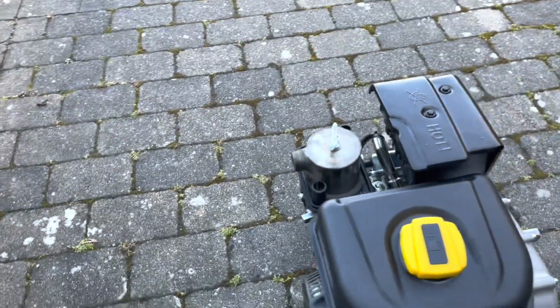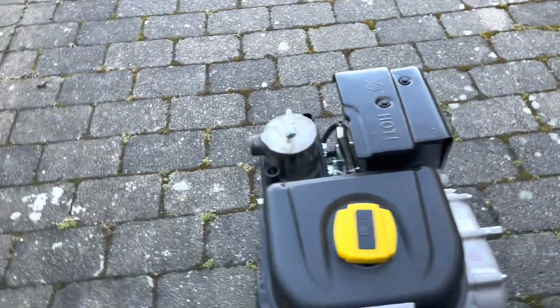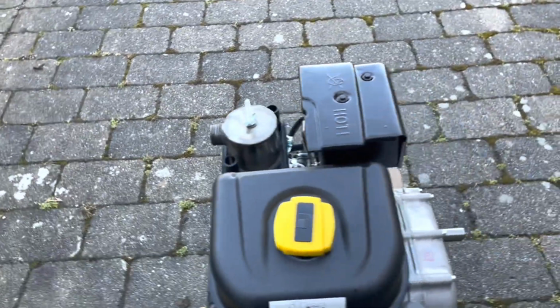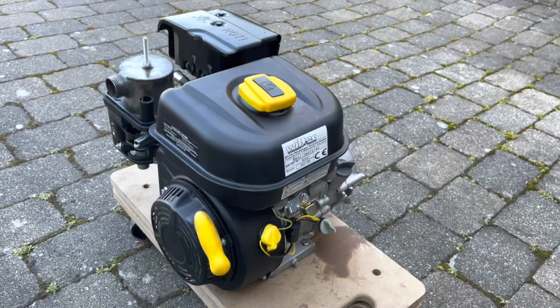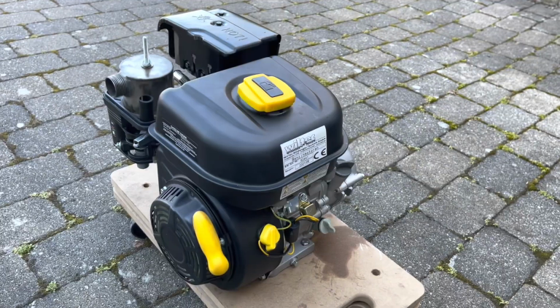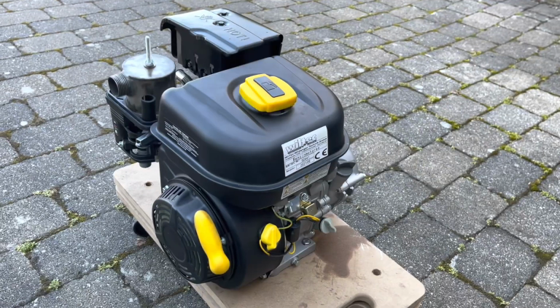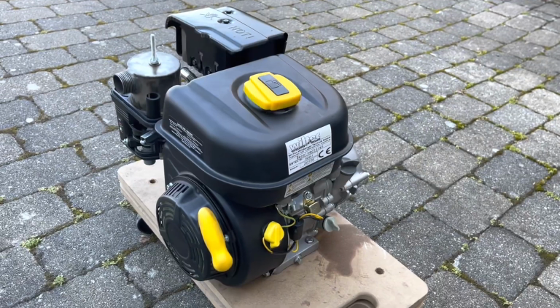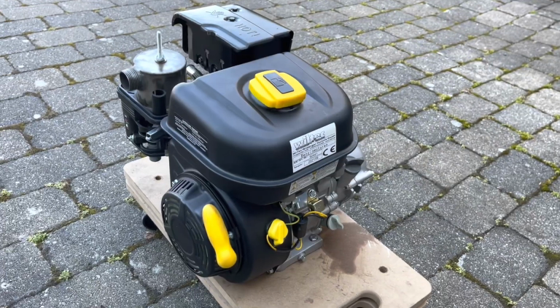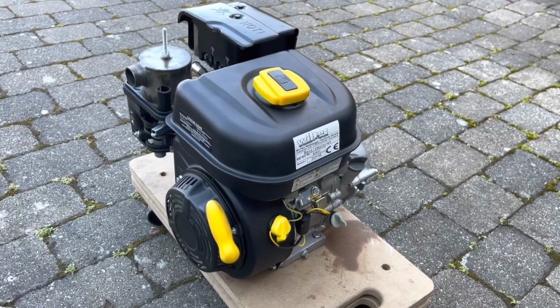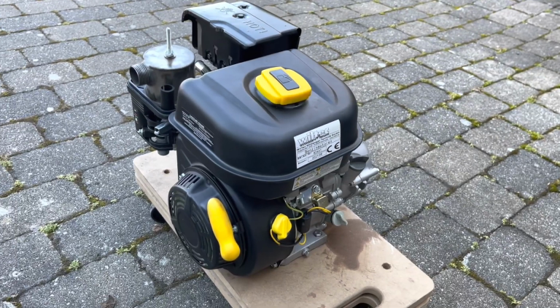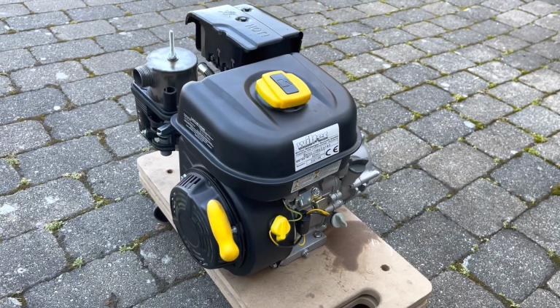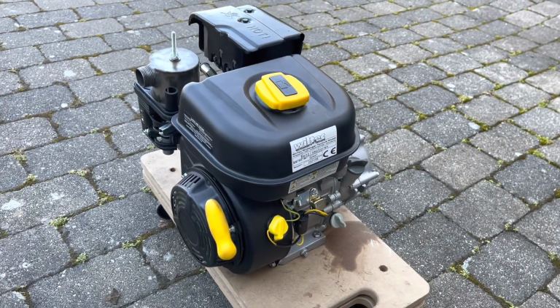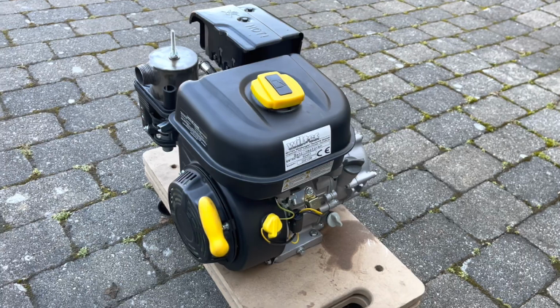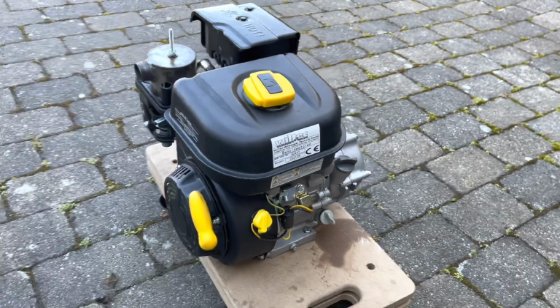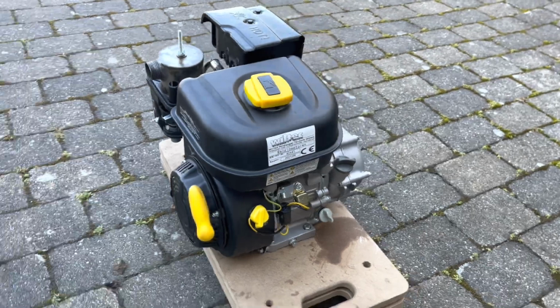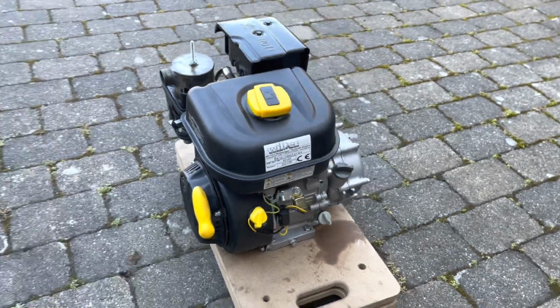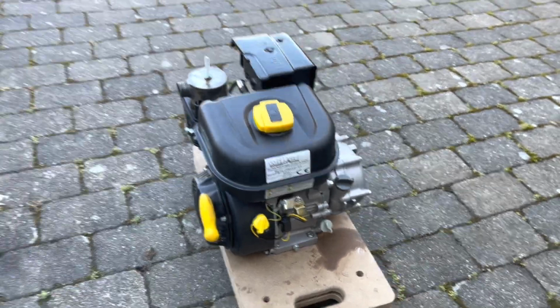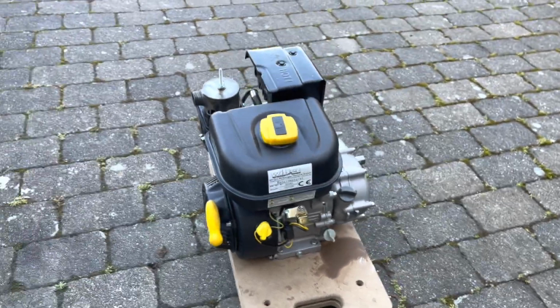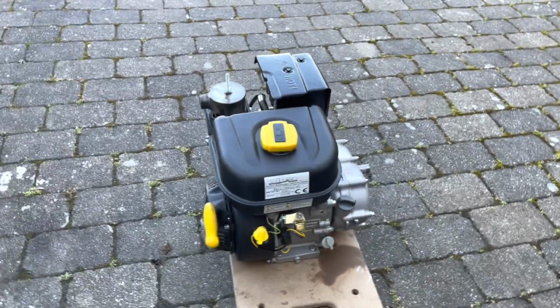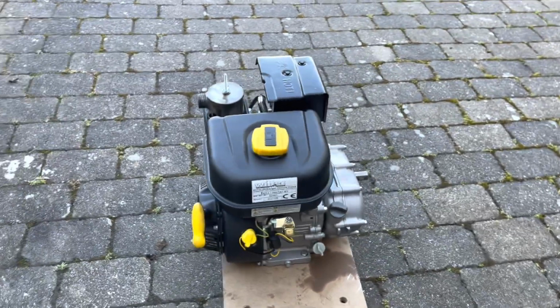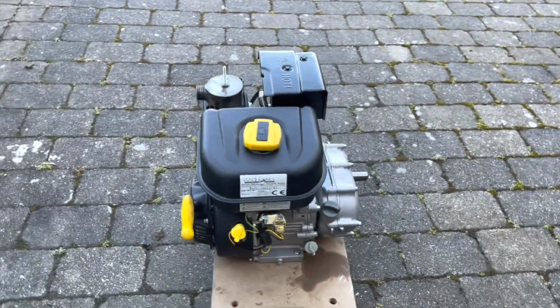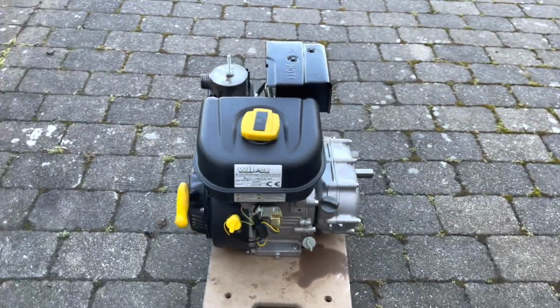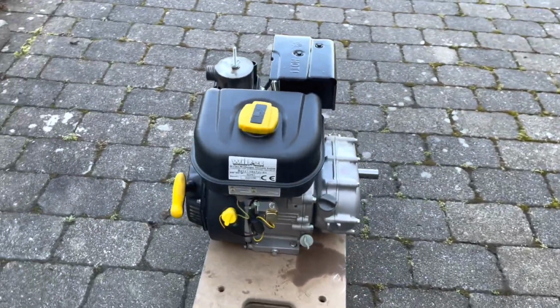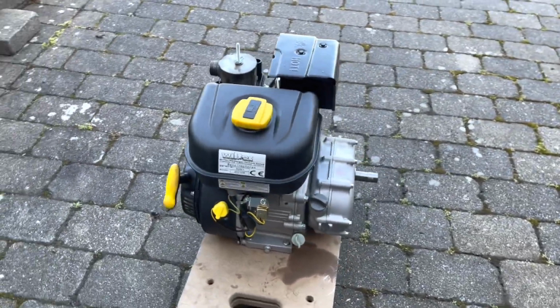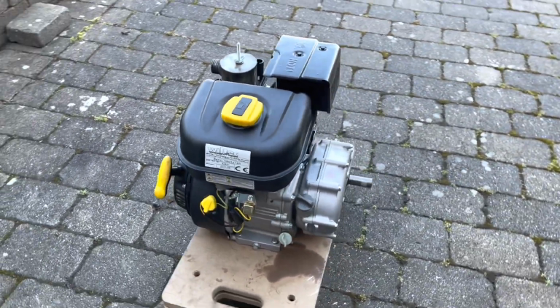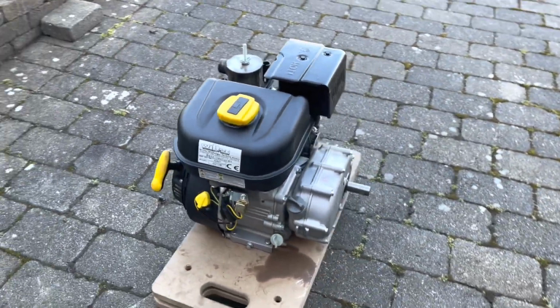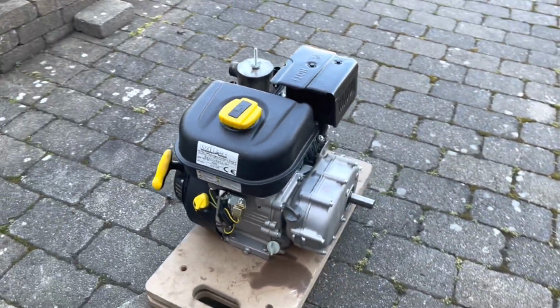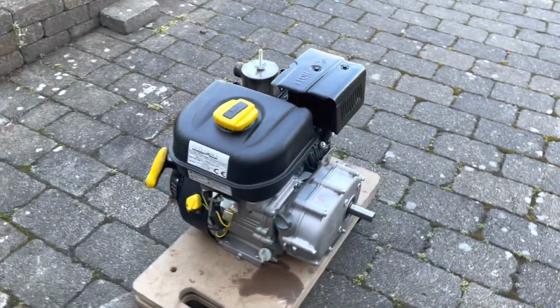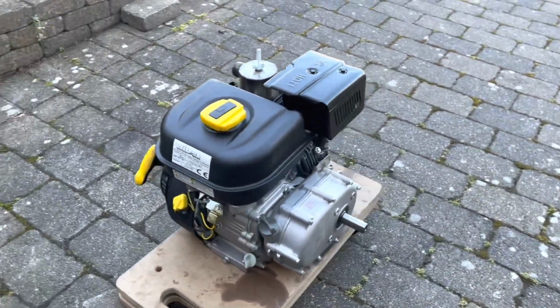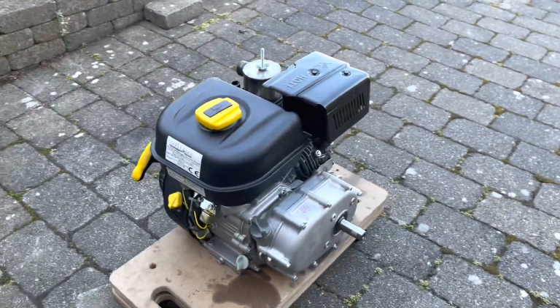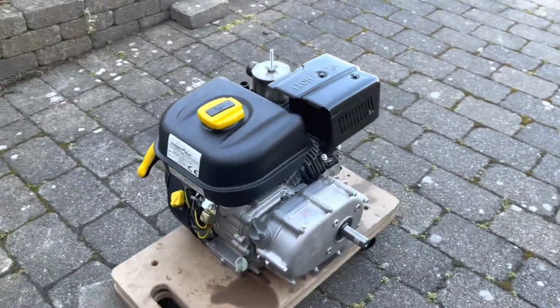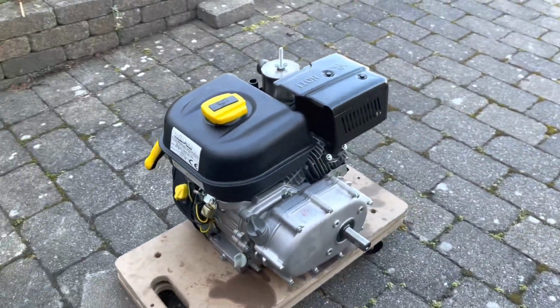The maximum RPM is 1800 on the output axle.